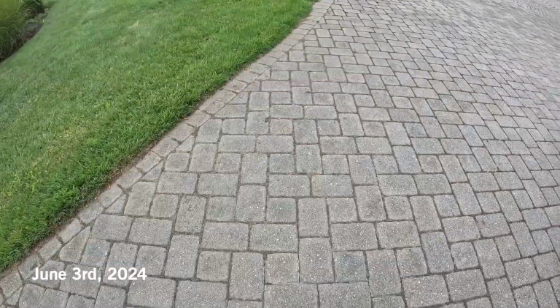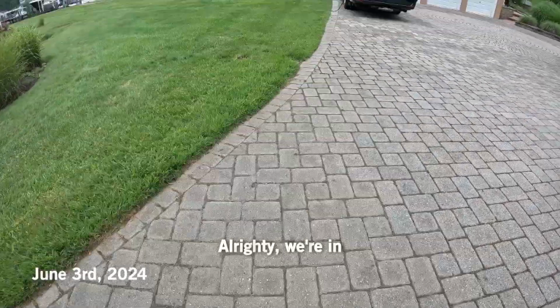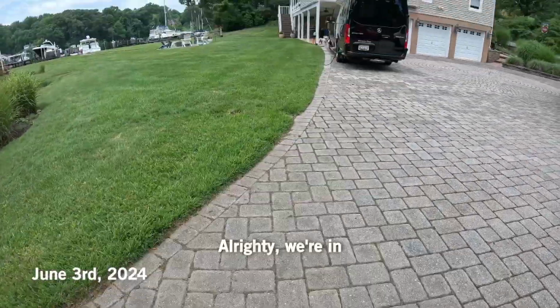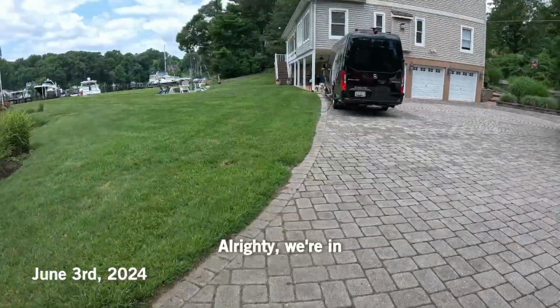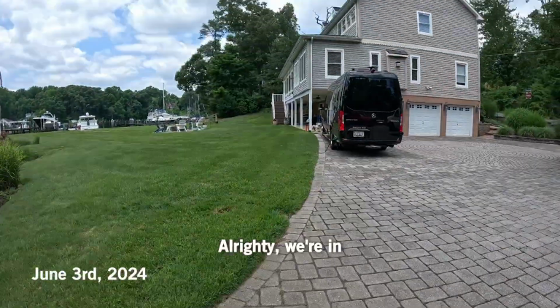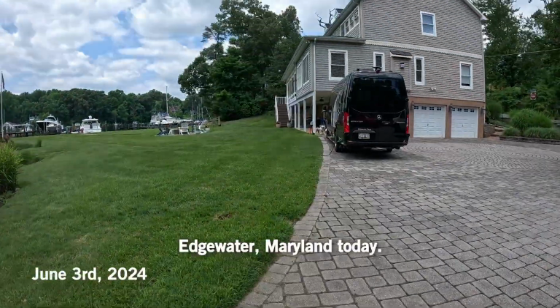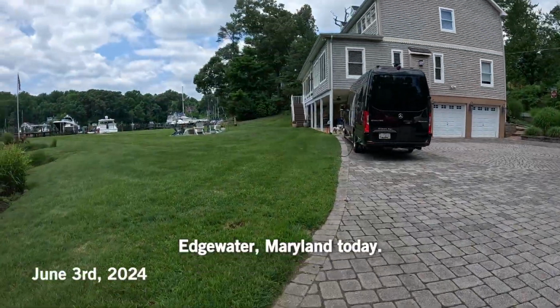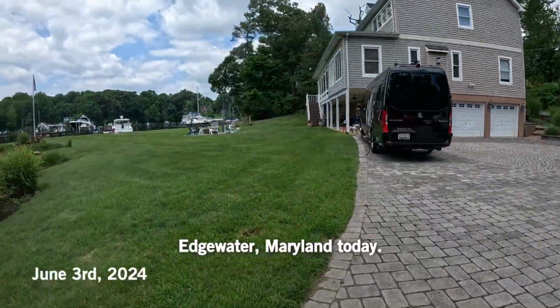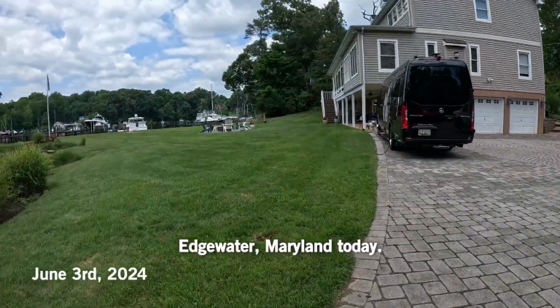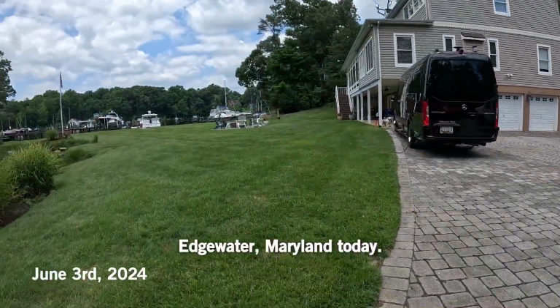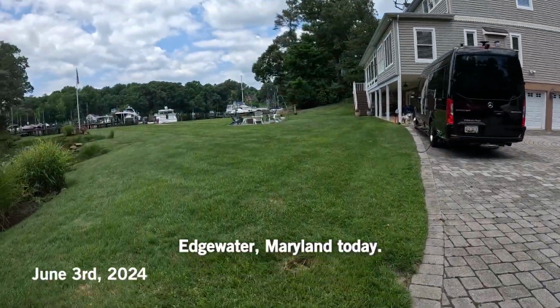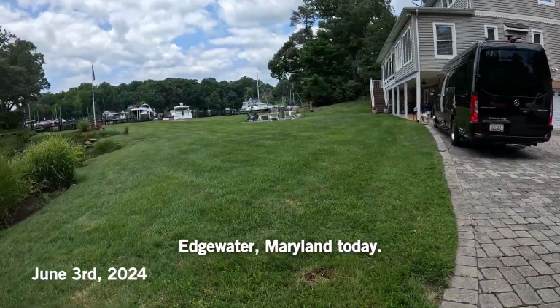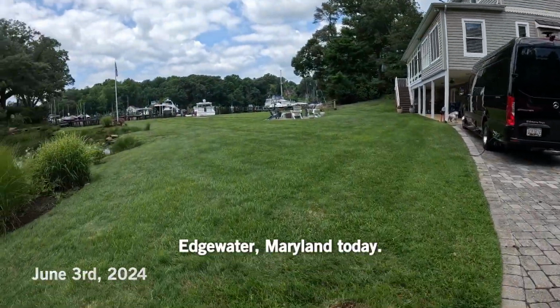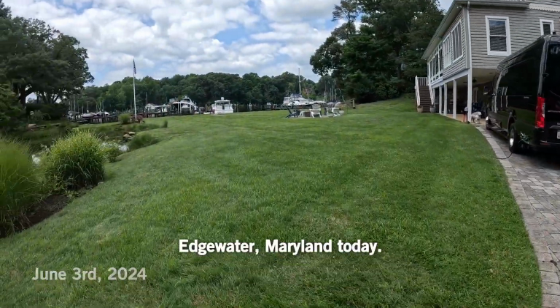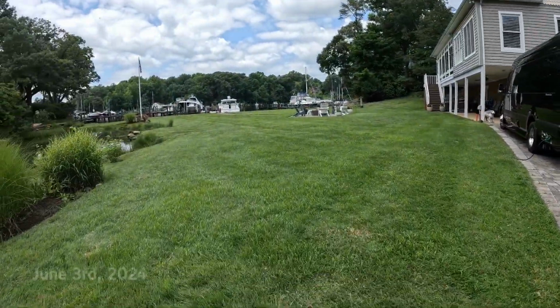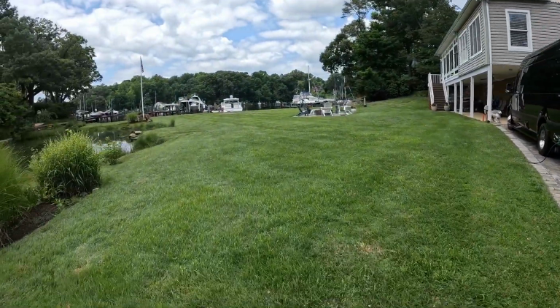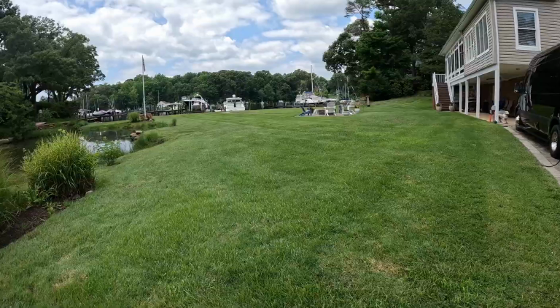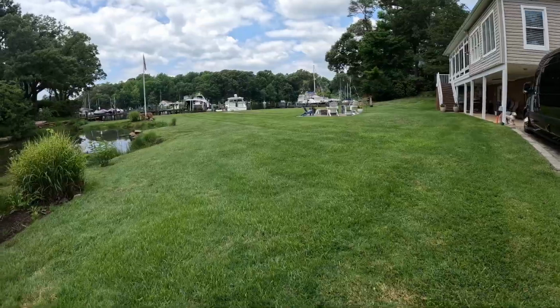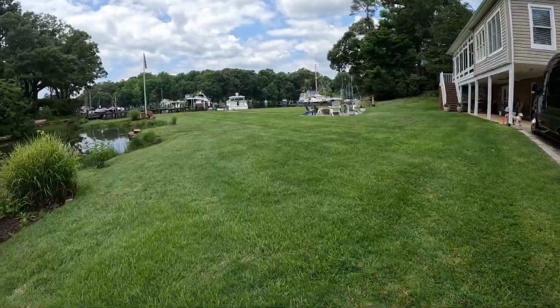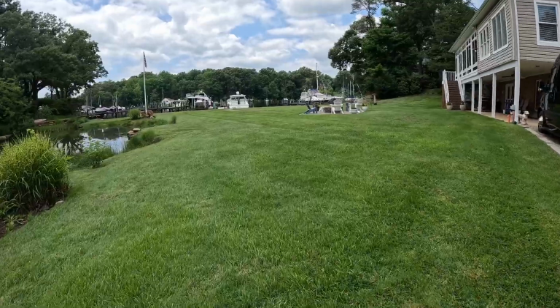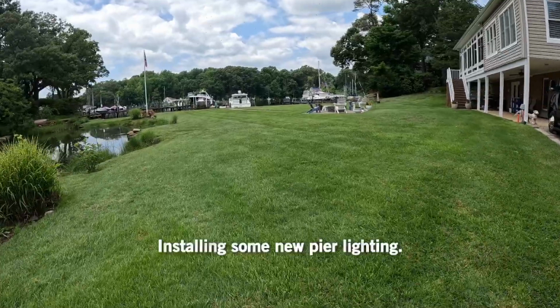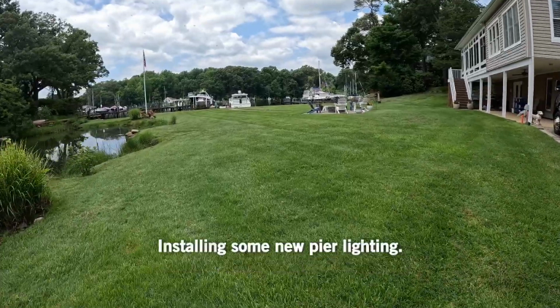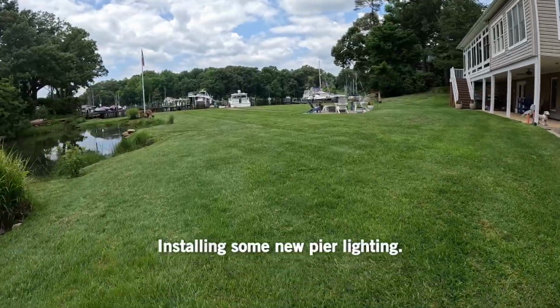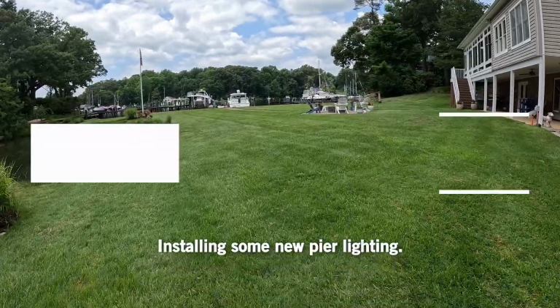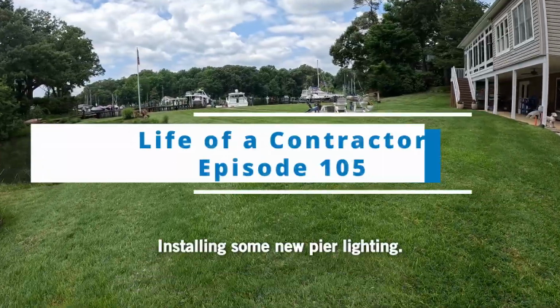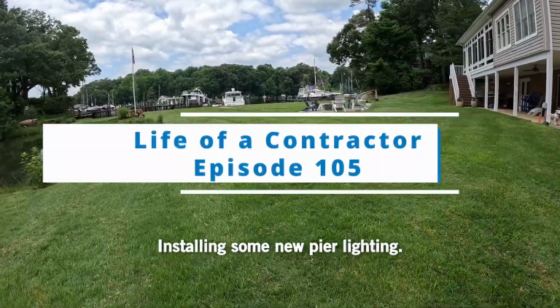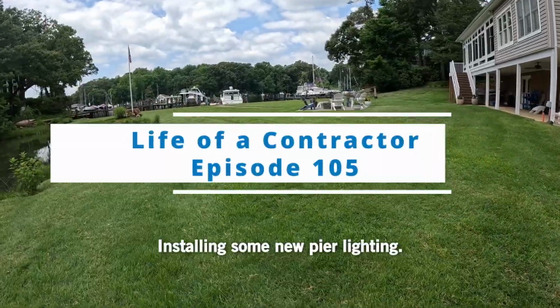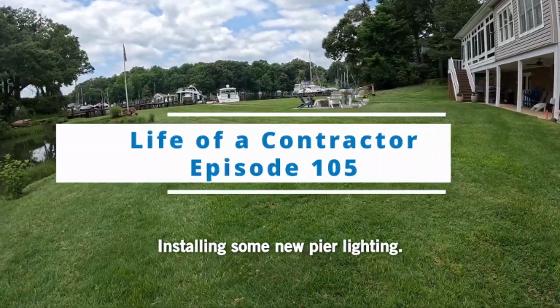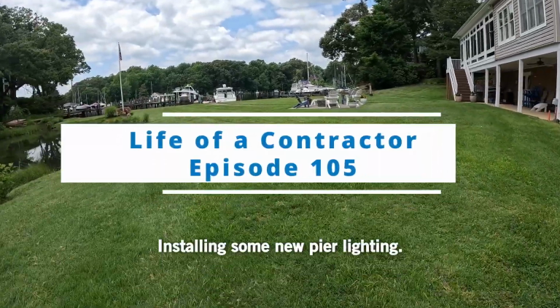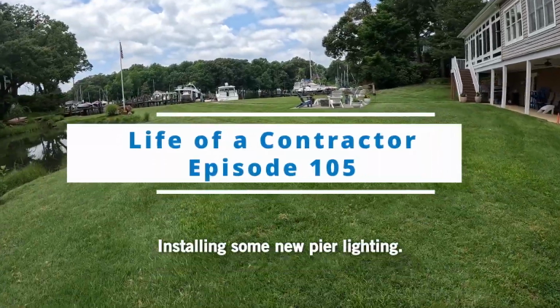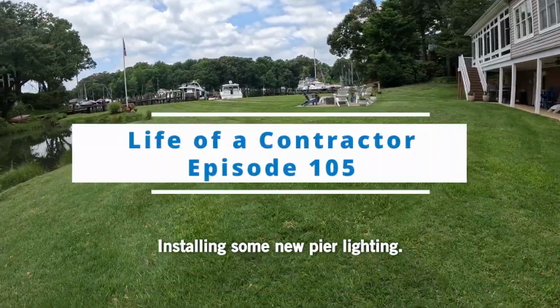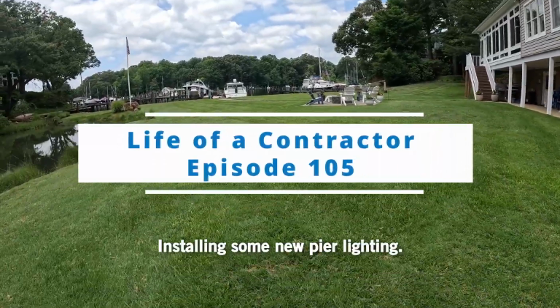Alrighty, we're in Edgewater, Maryland today, installing some new pier lighting.